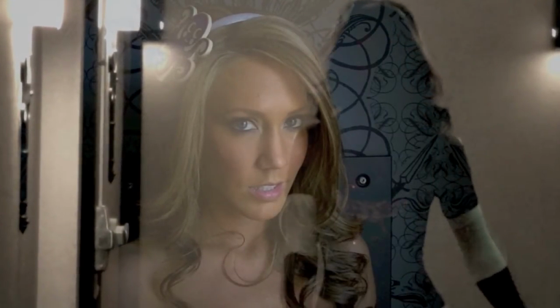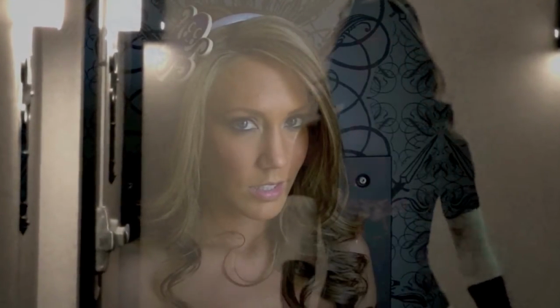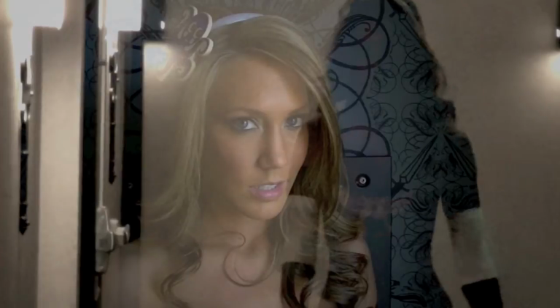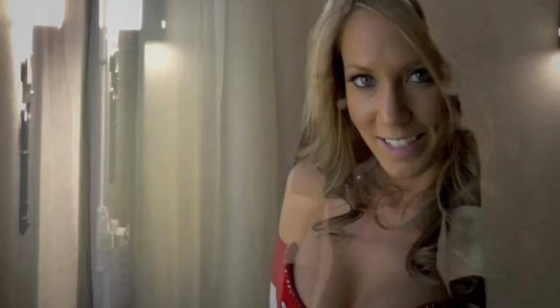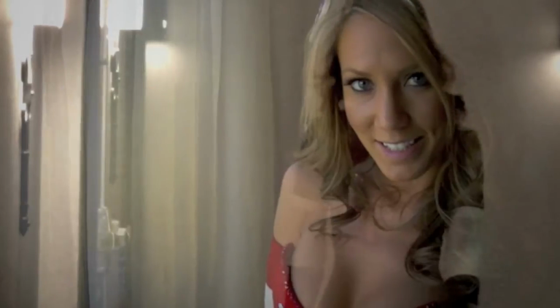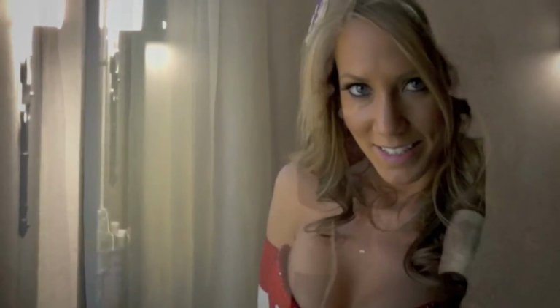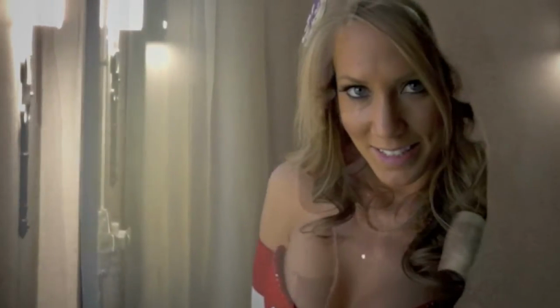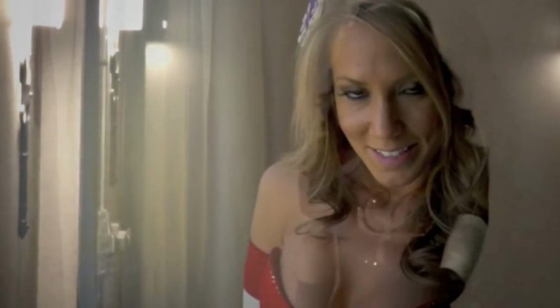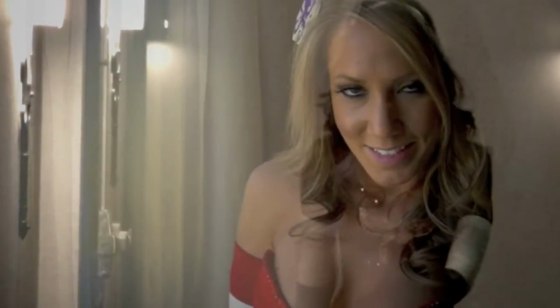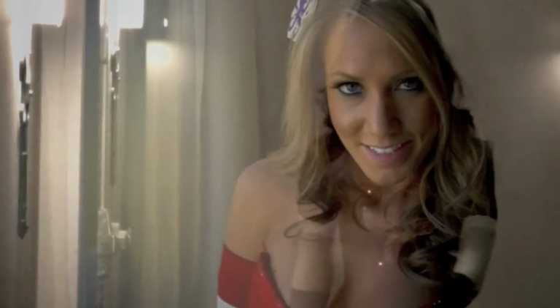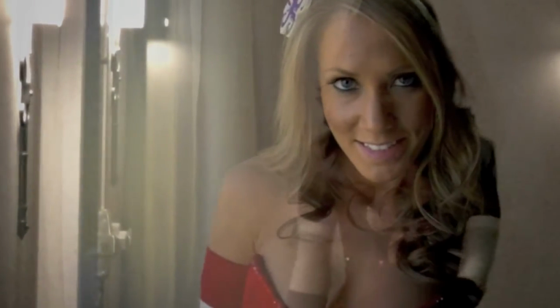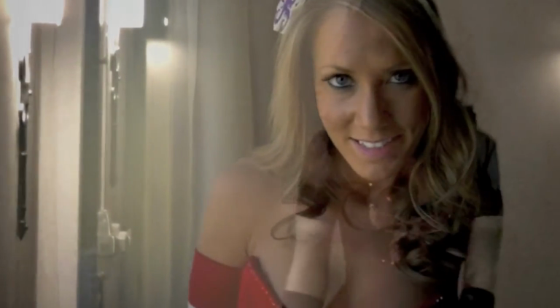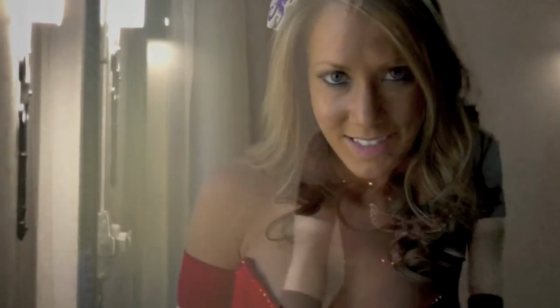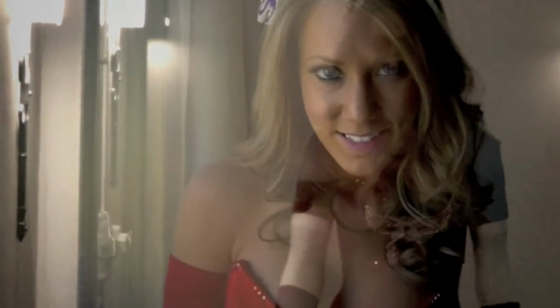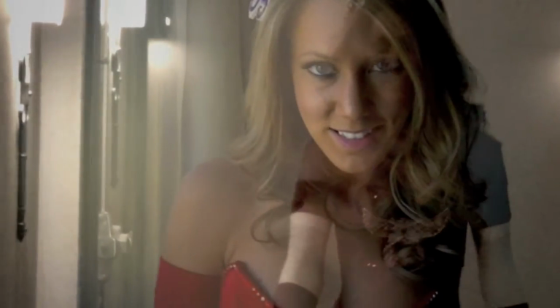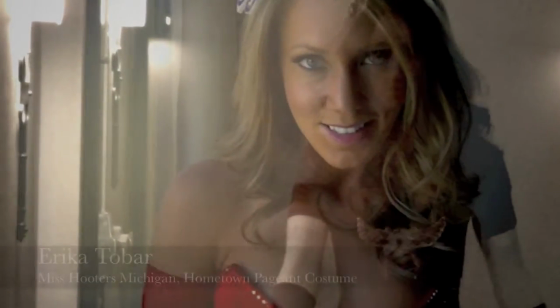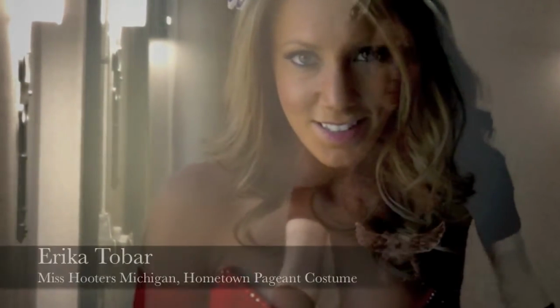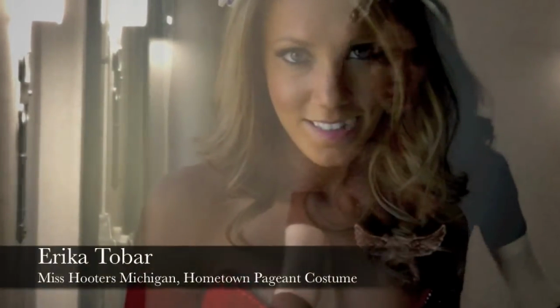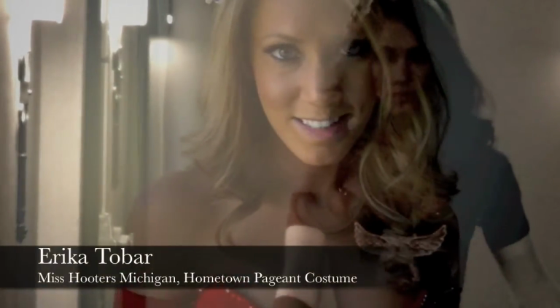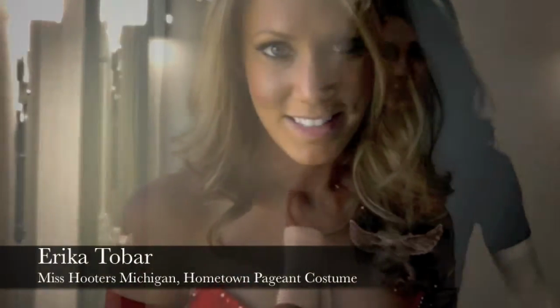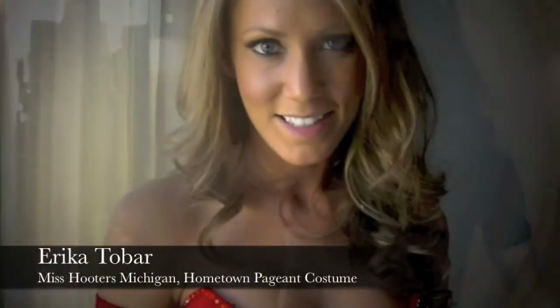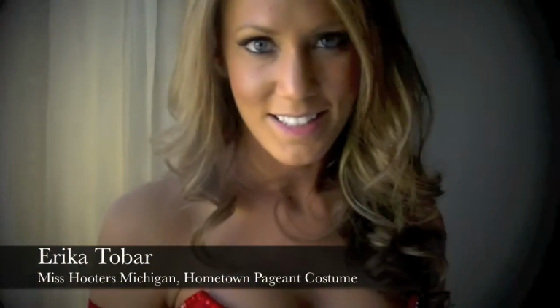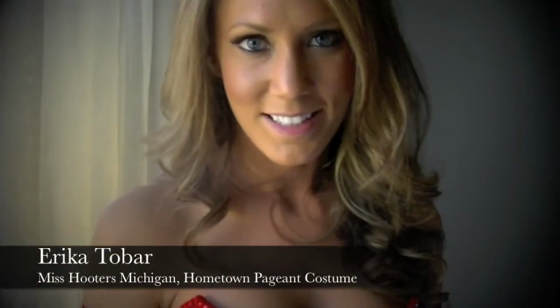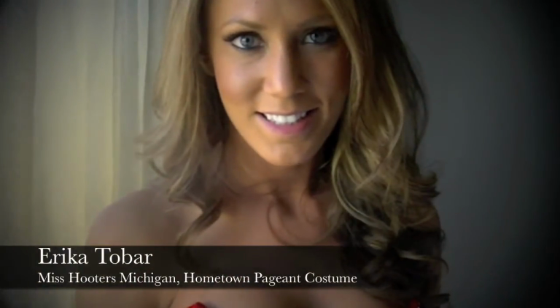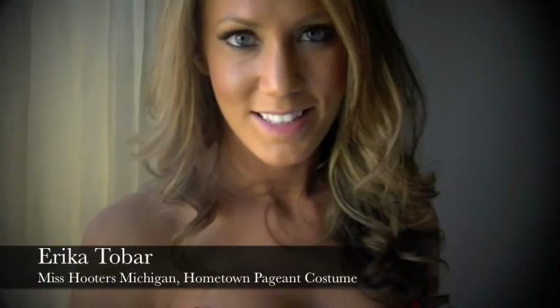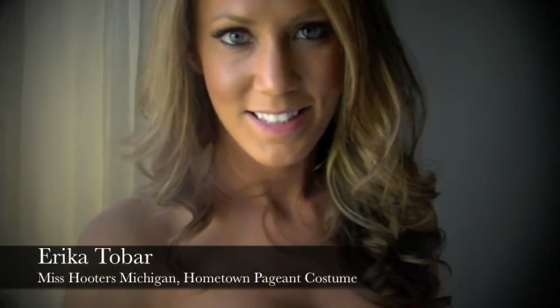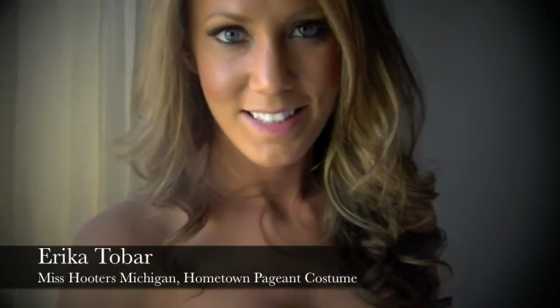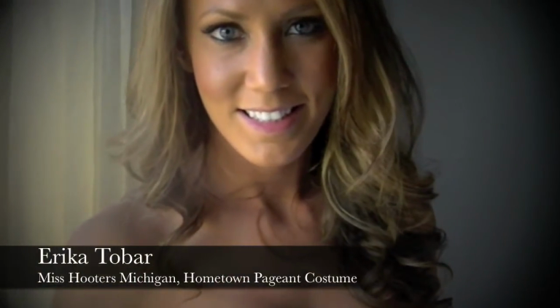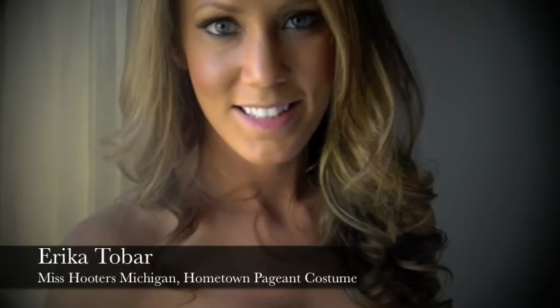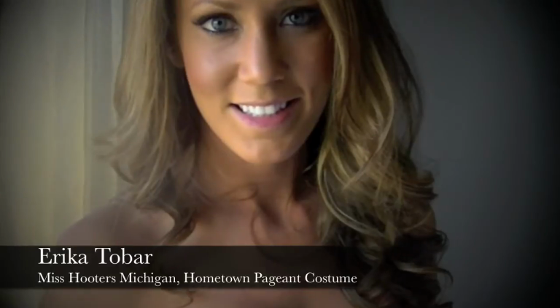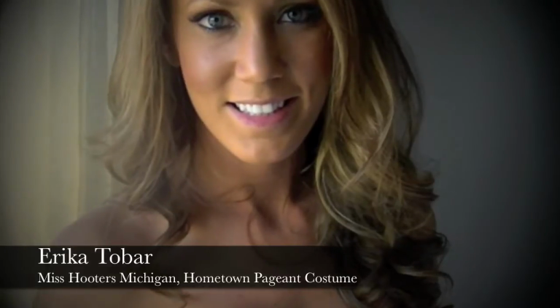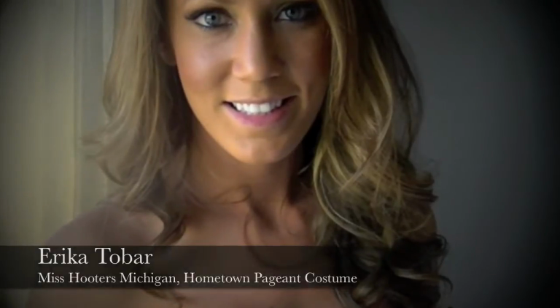I'm Erika, I'm from Flint, Michigan. I'm representing Michigan in the Hooters International Swing Seat Pageant.